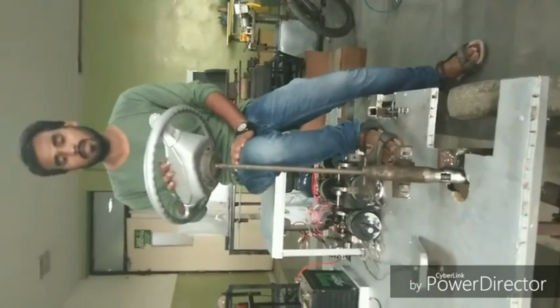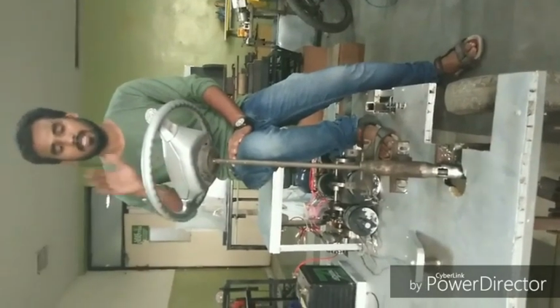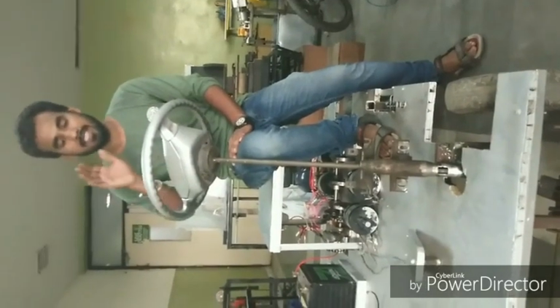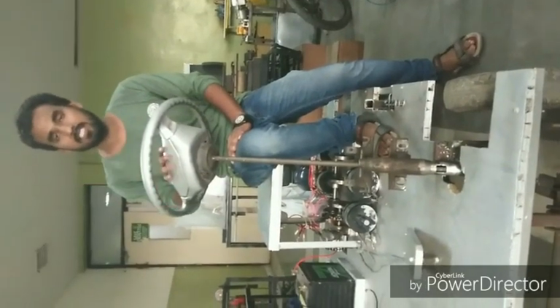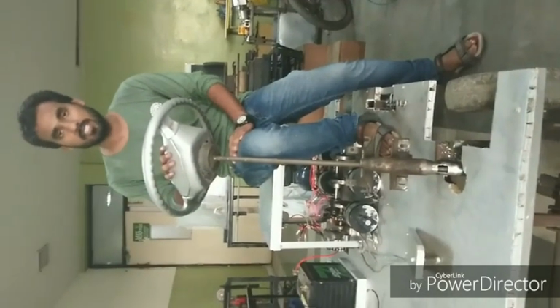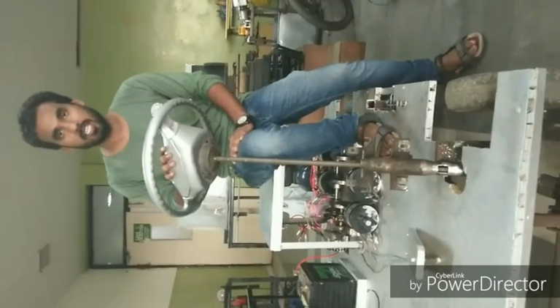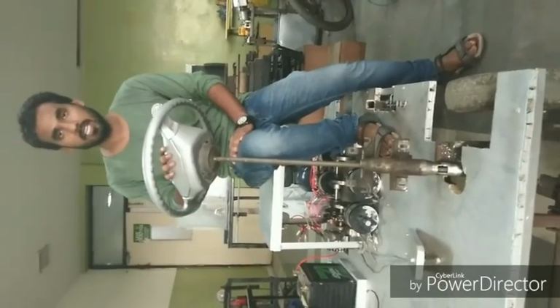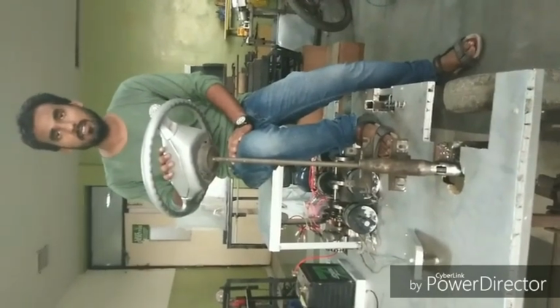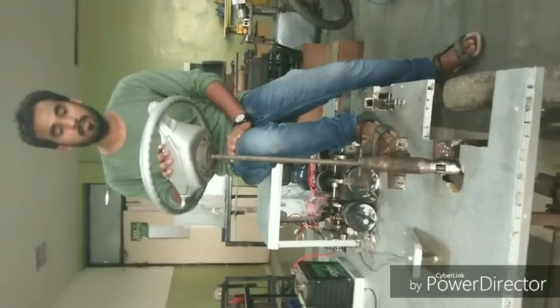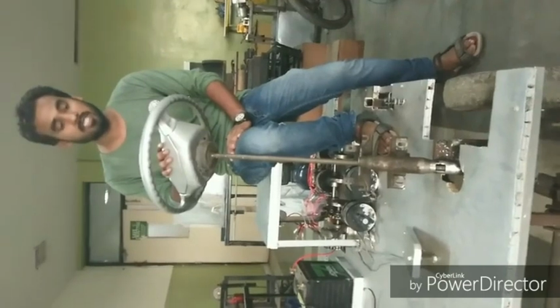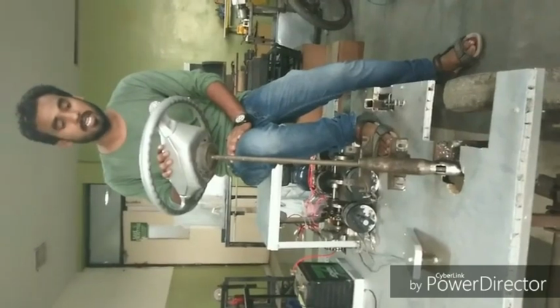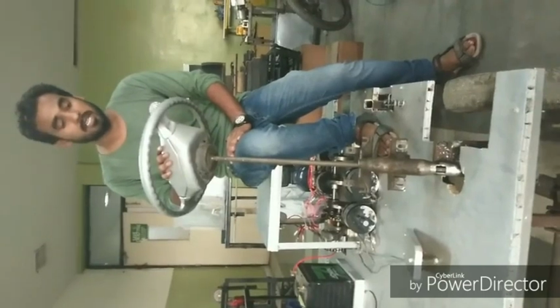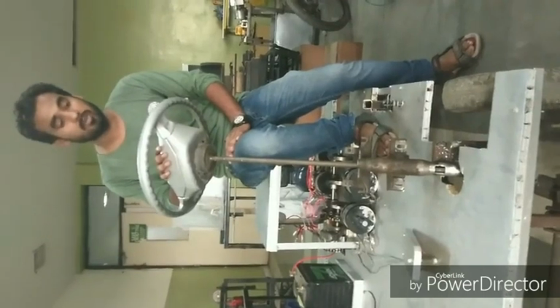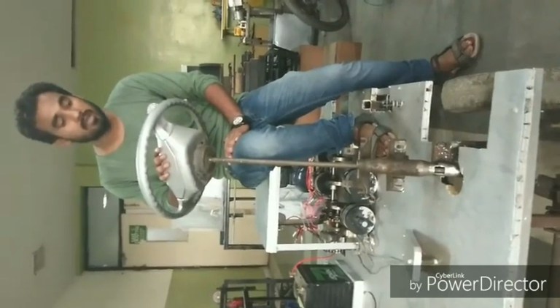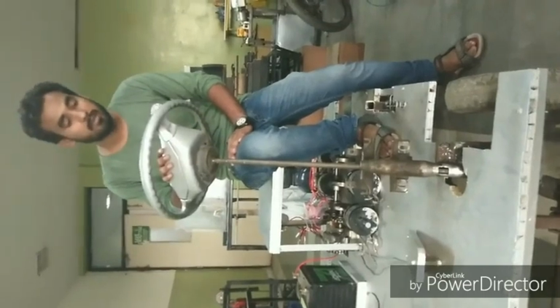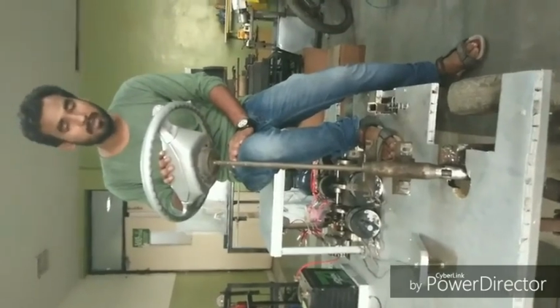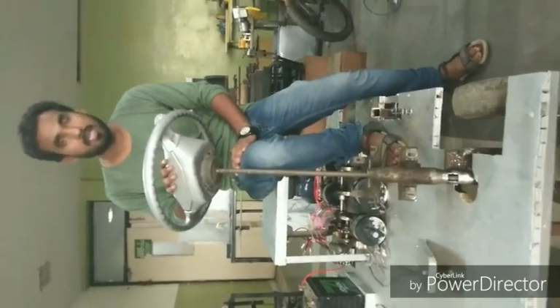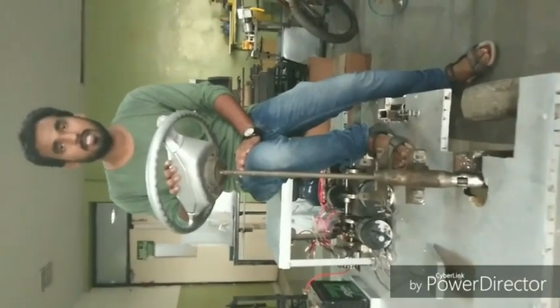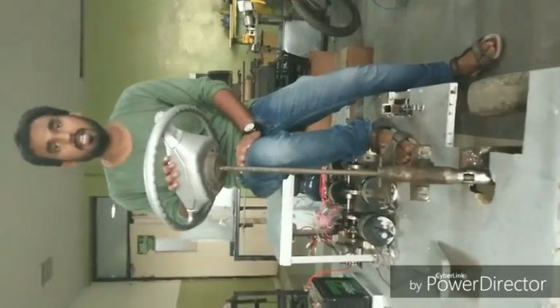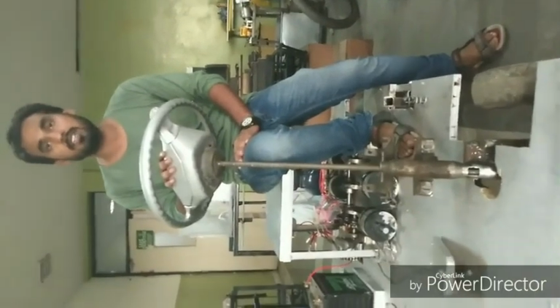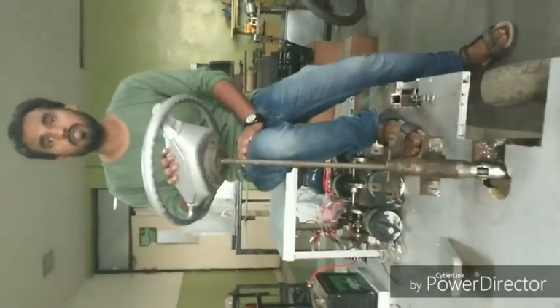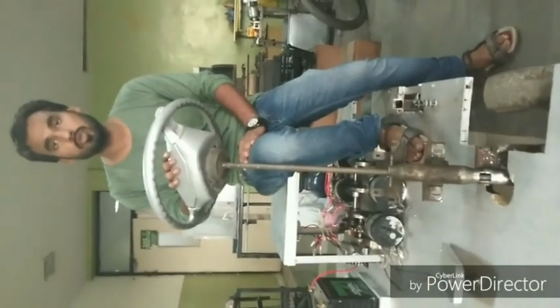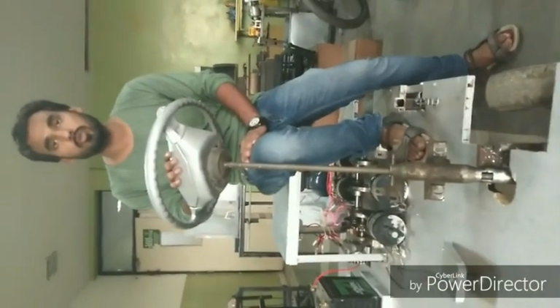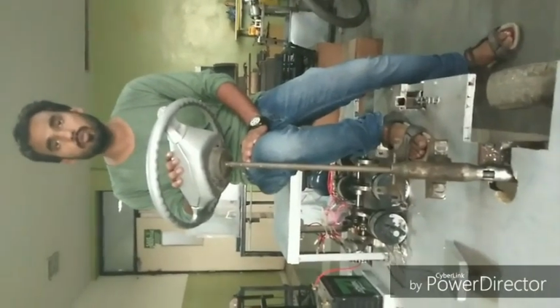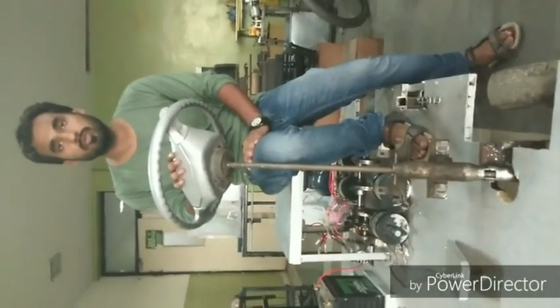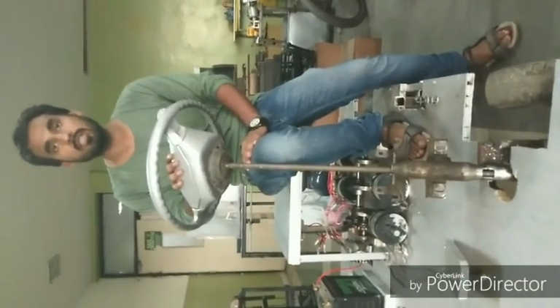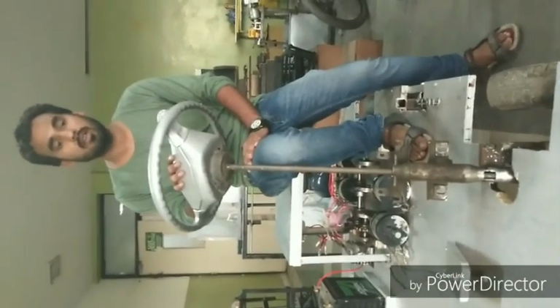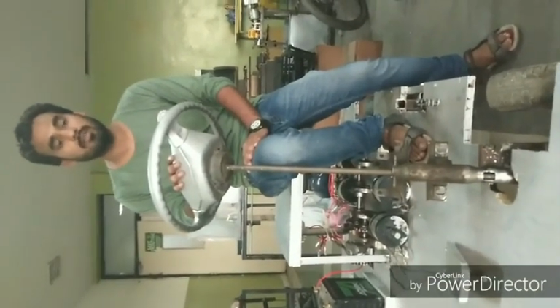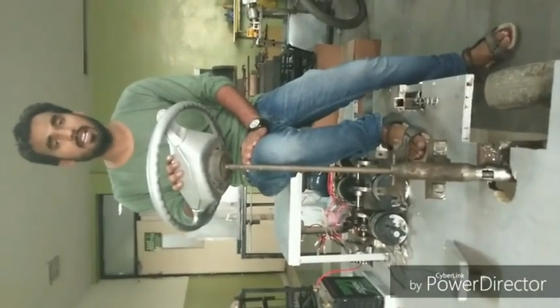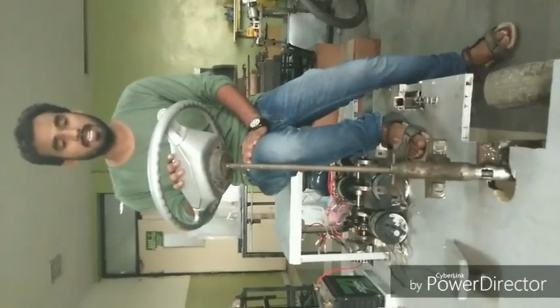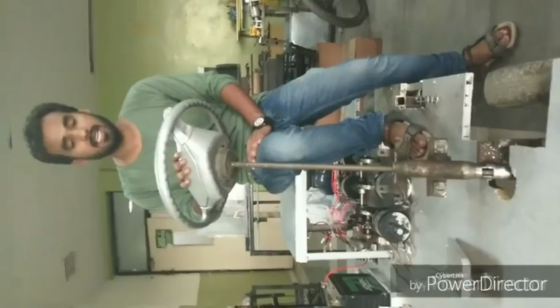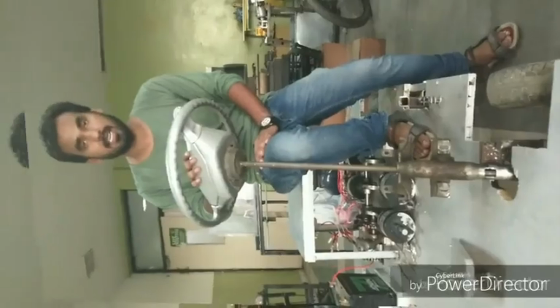This is the steering which is connected to the front axle, and it is used to move the vehicle in the desired direction.